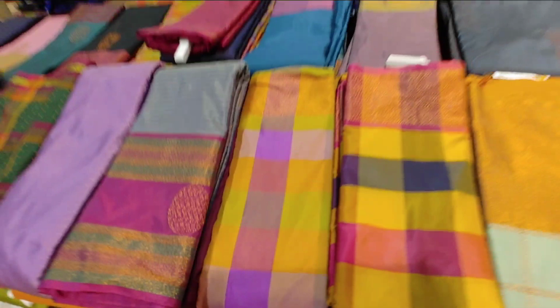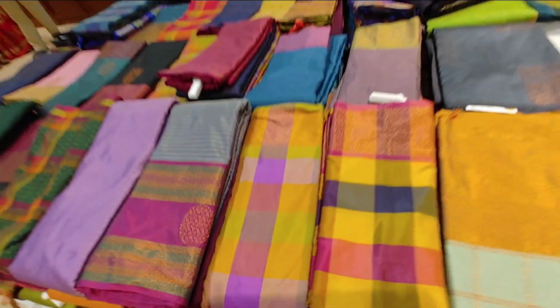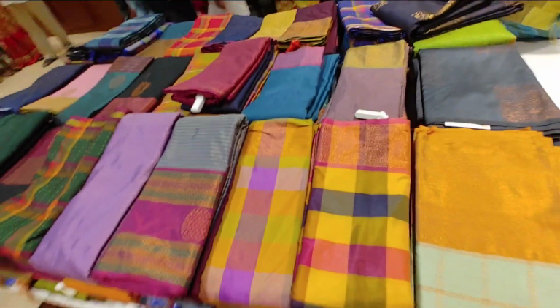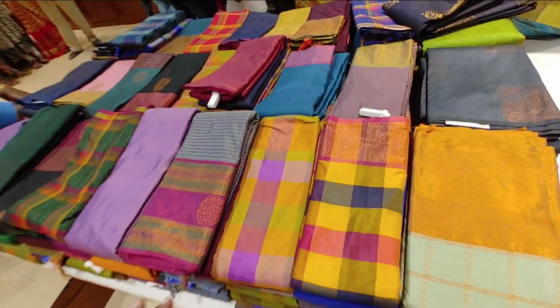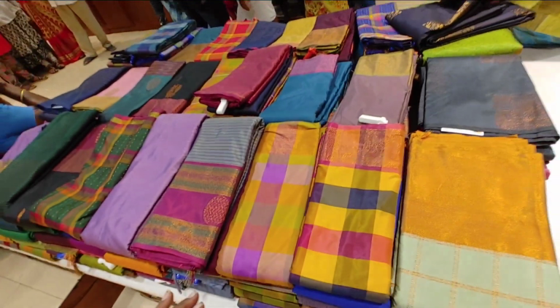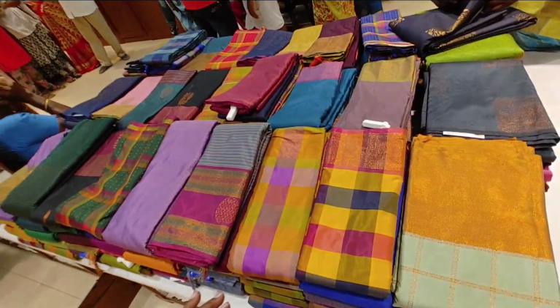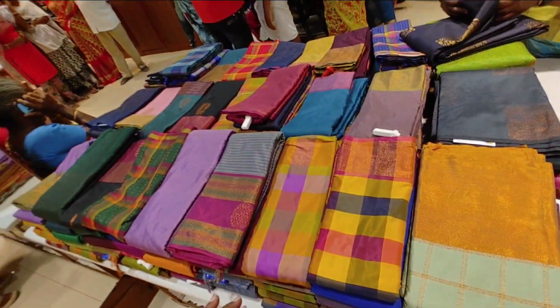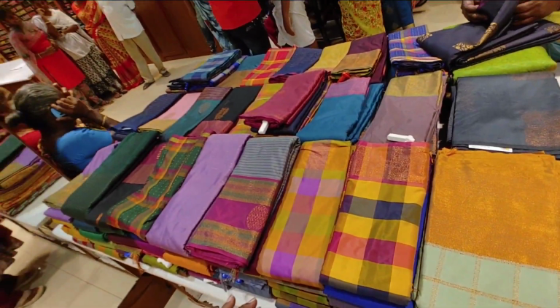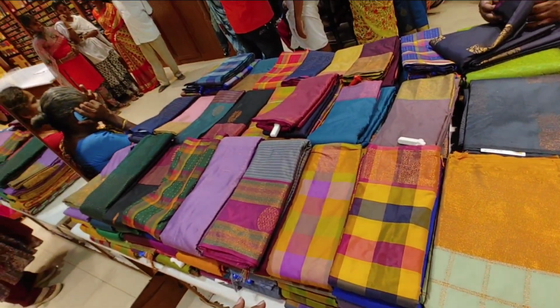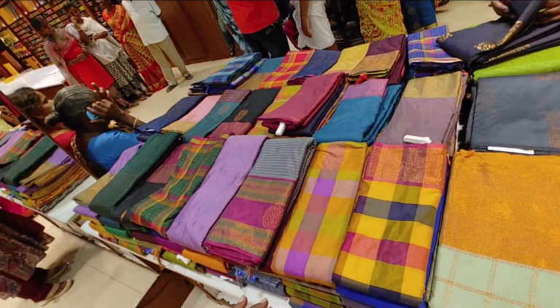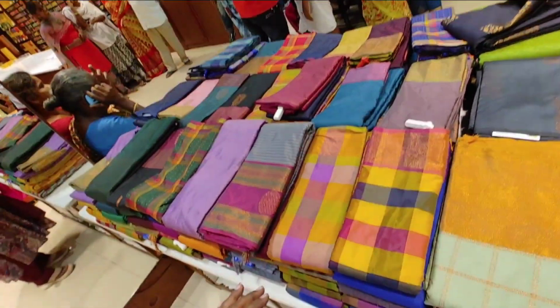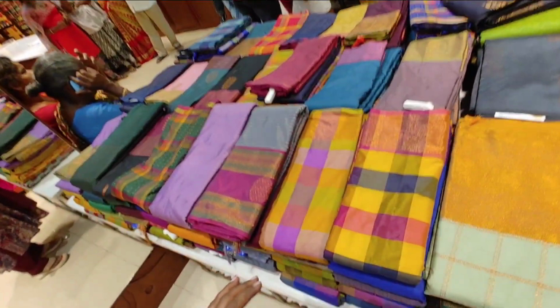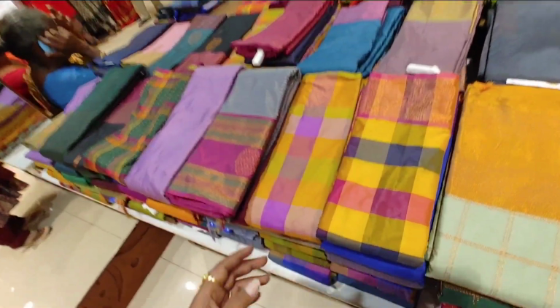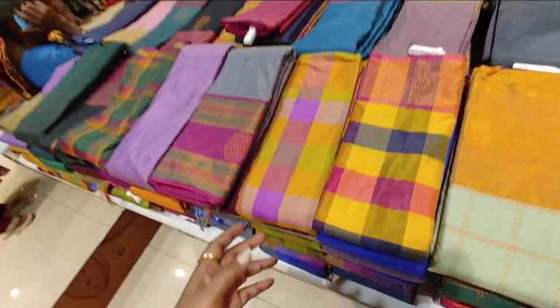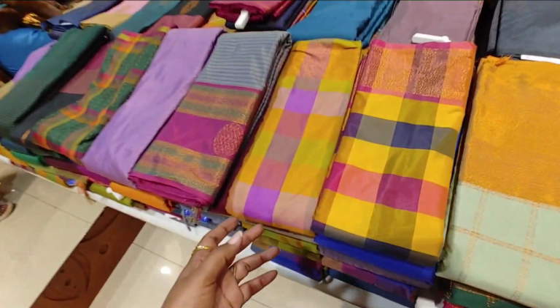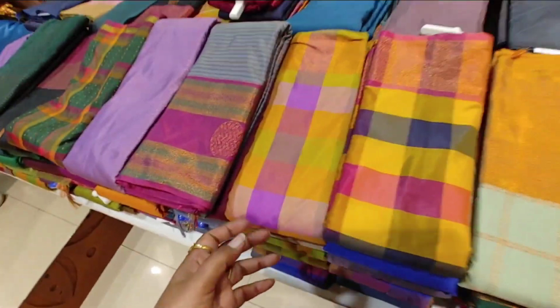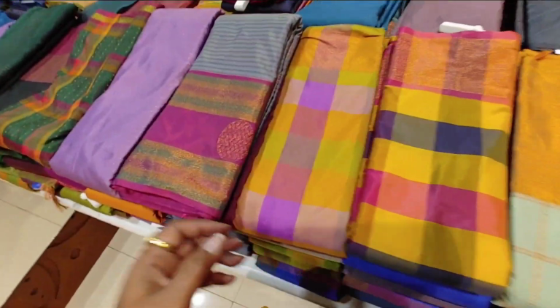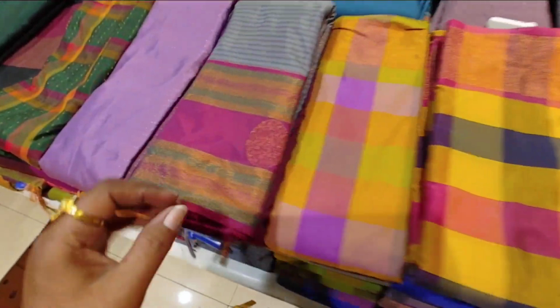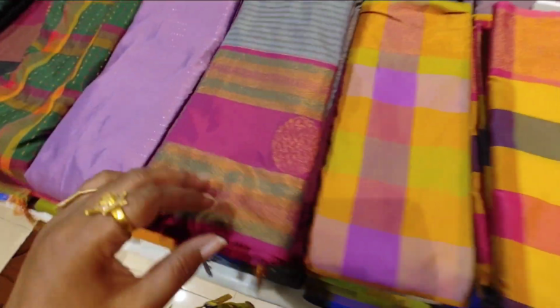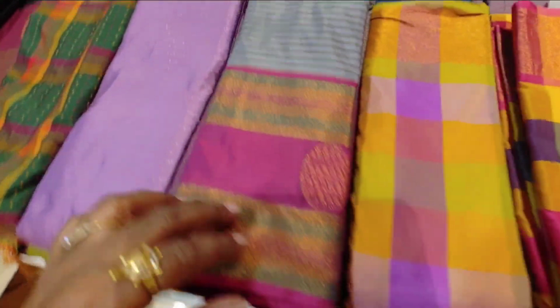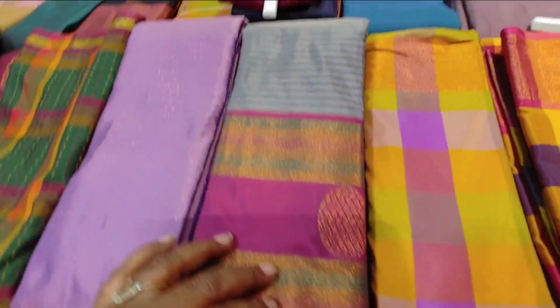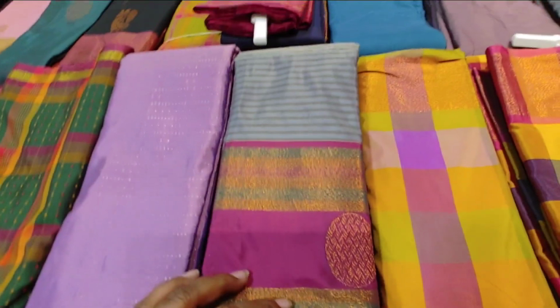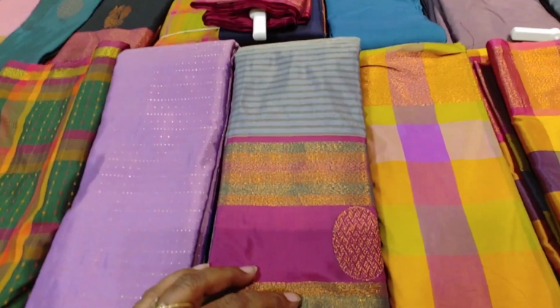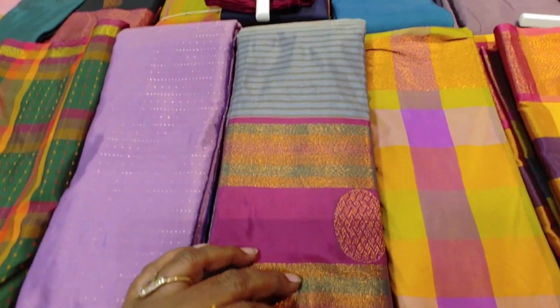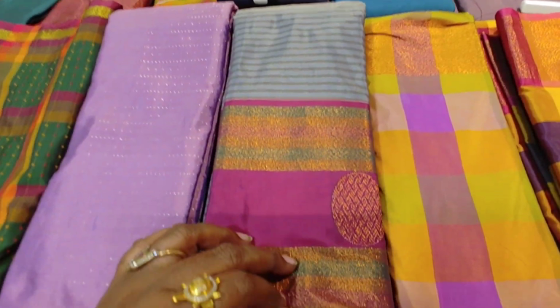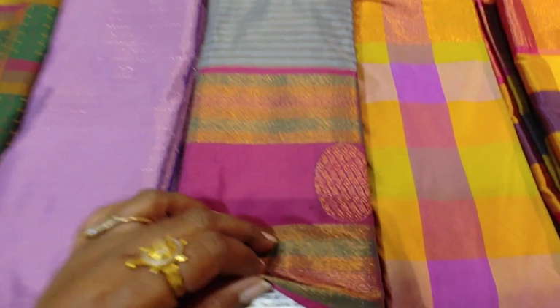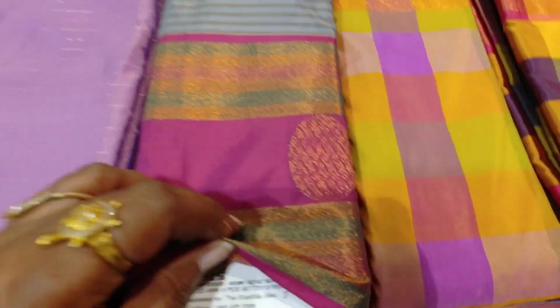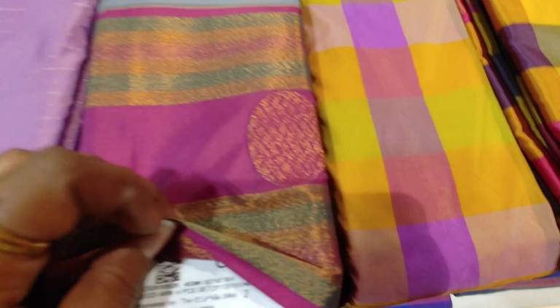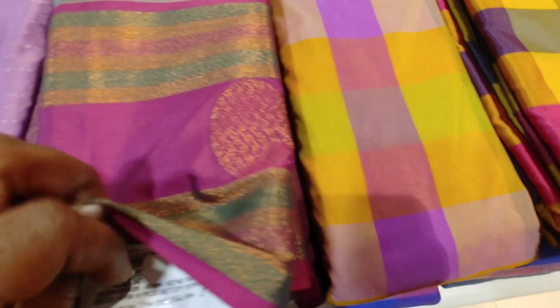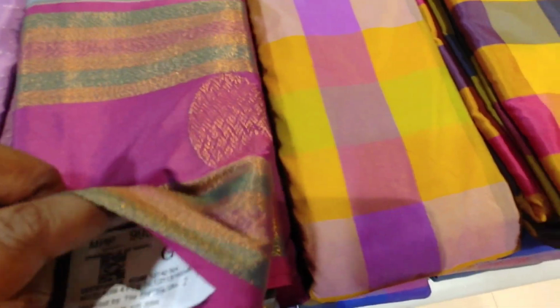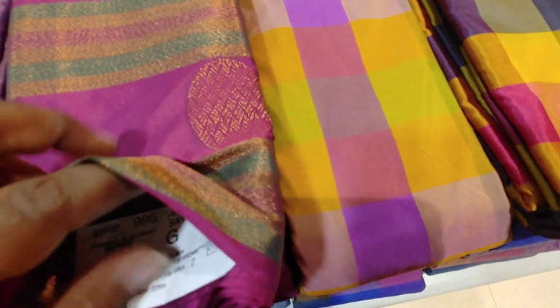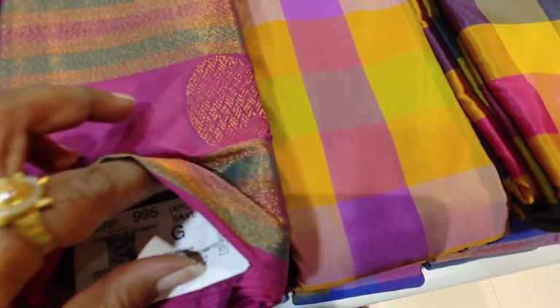Hi friends! Welcome back to my channel. Today we're talking about the Chennai Silk Combo Offer Series.